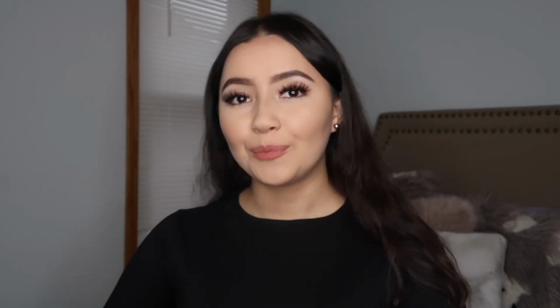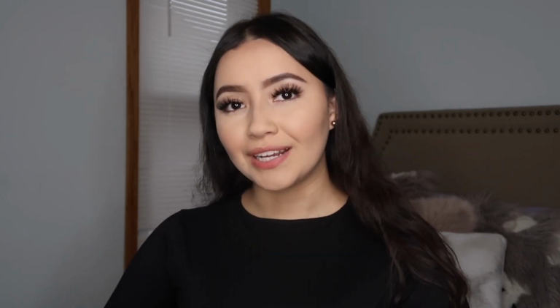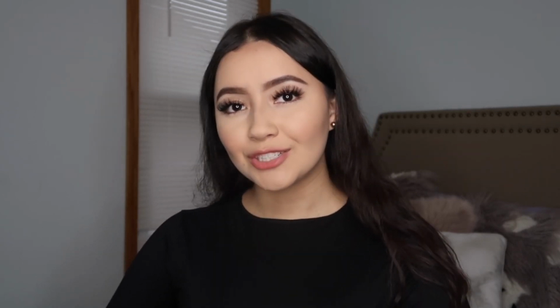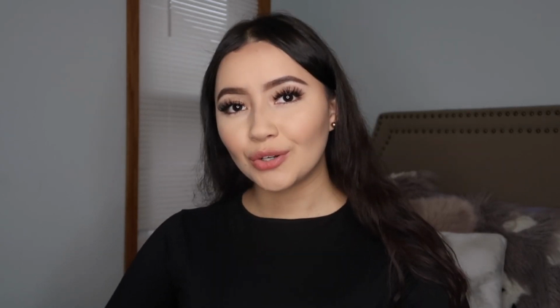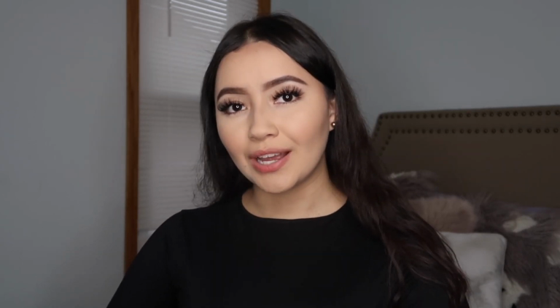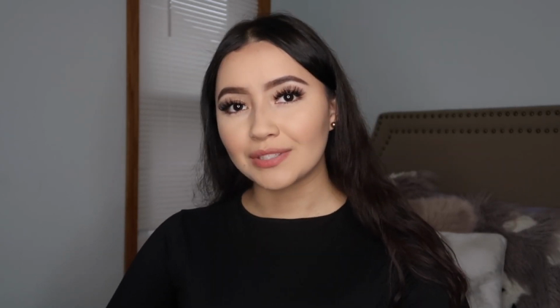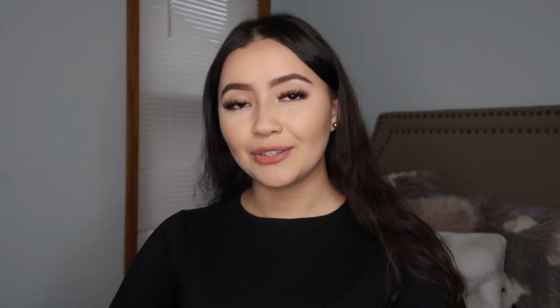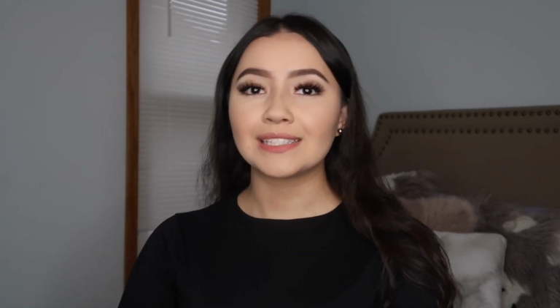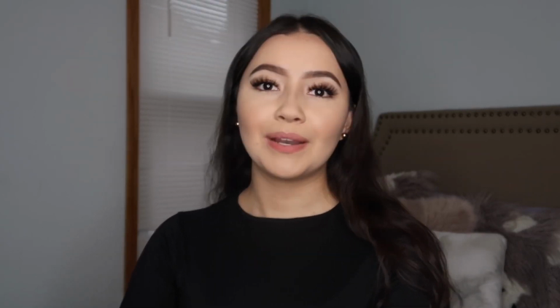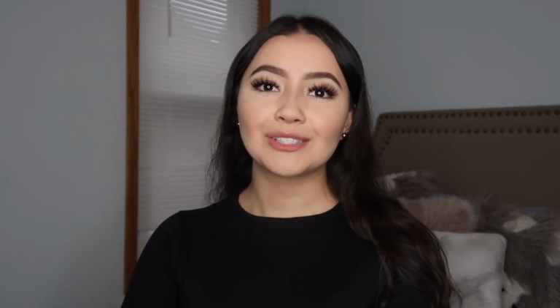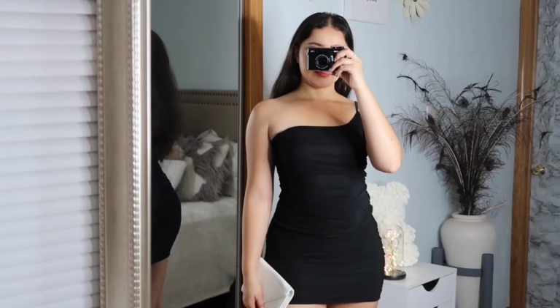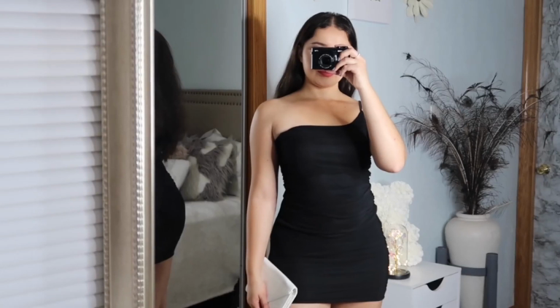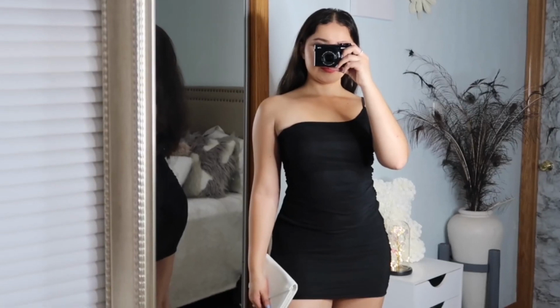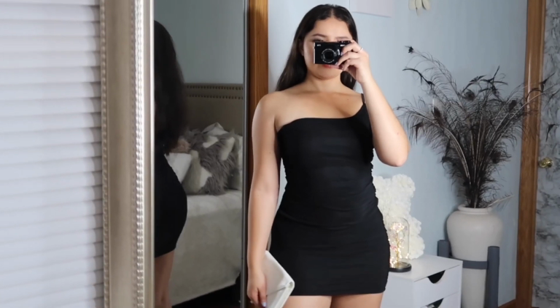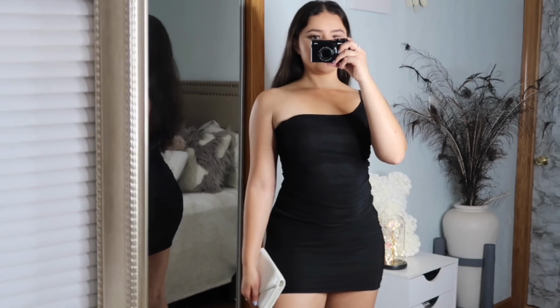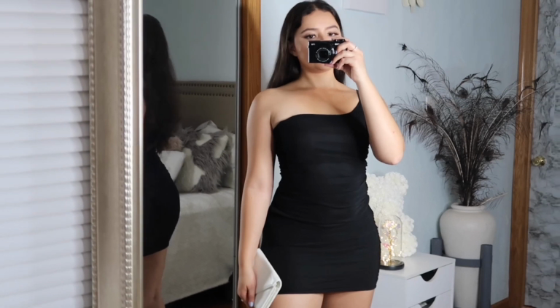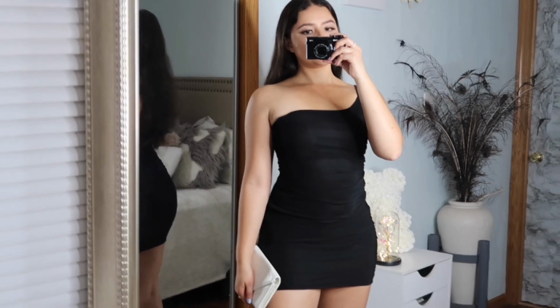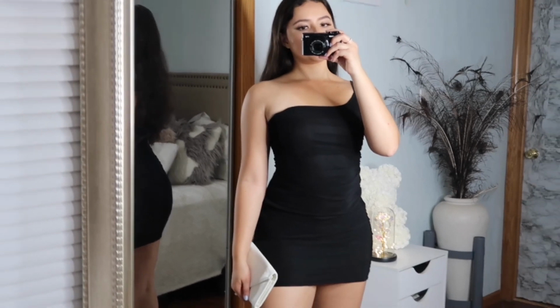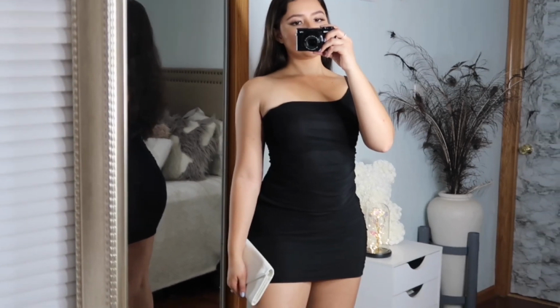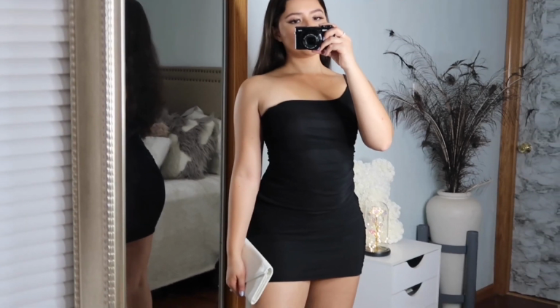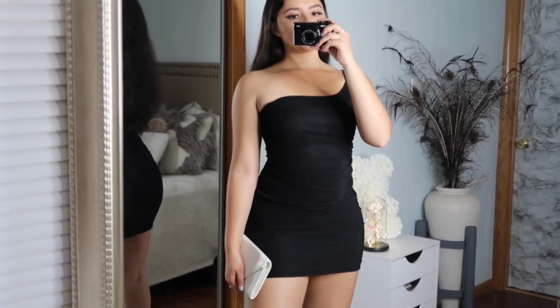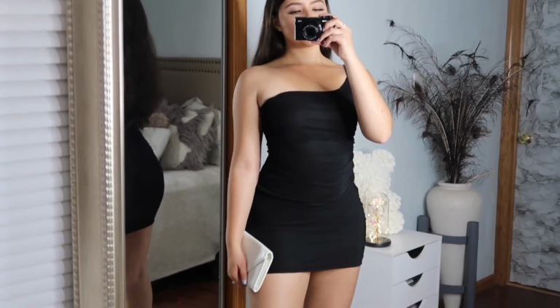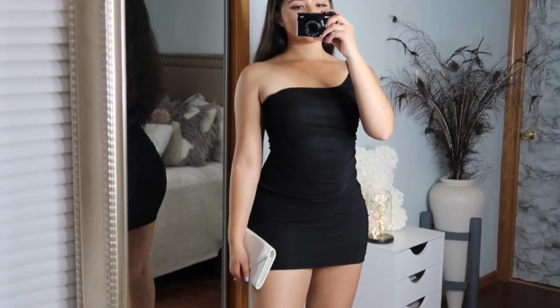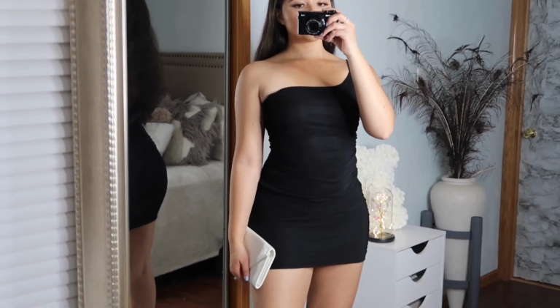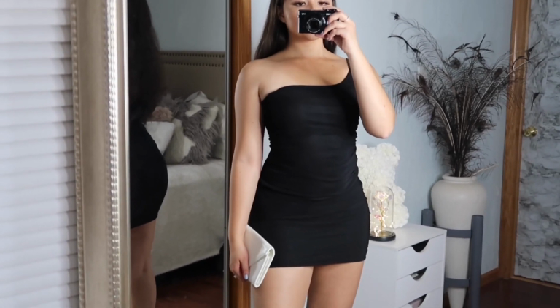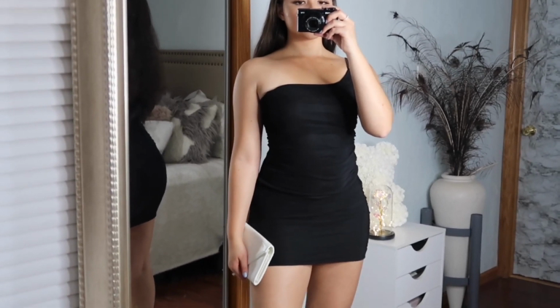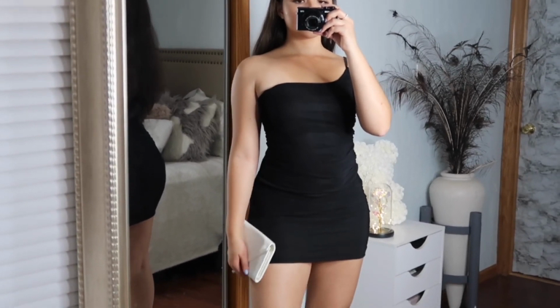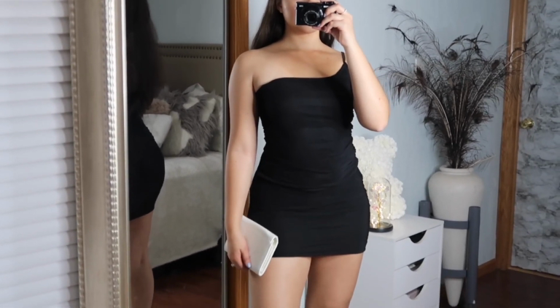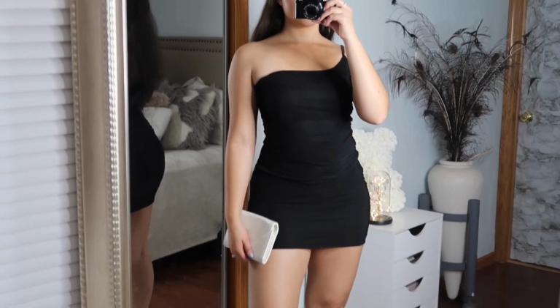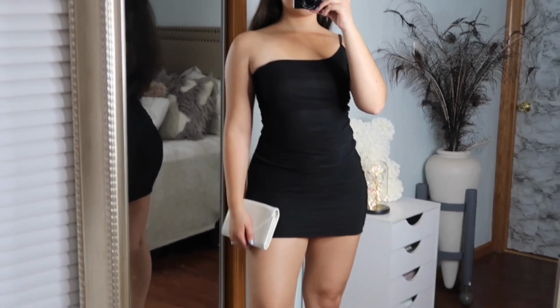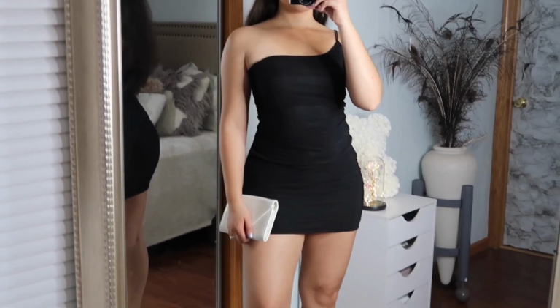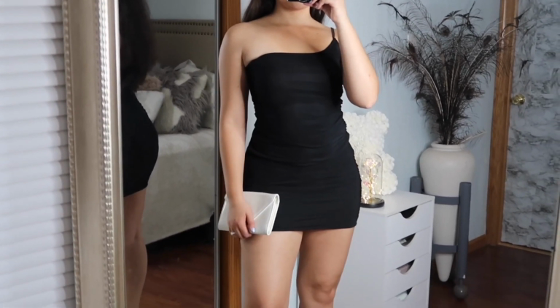I hope you guys enjoy. This is the first summer outfit.